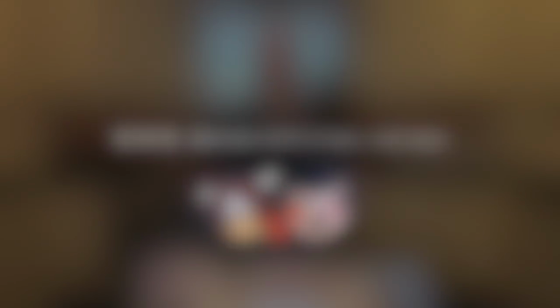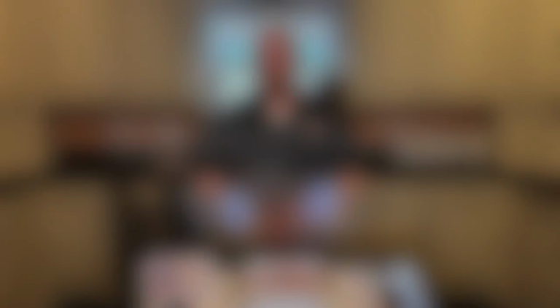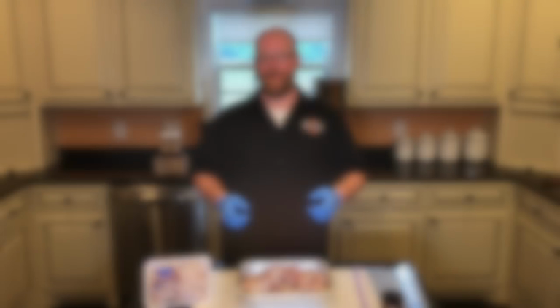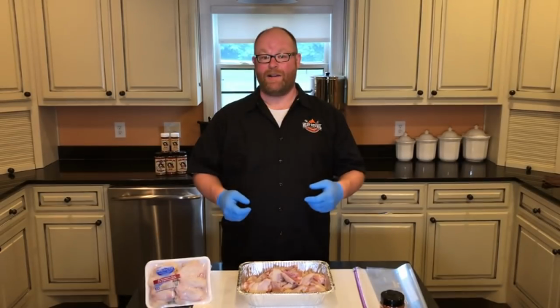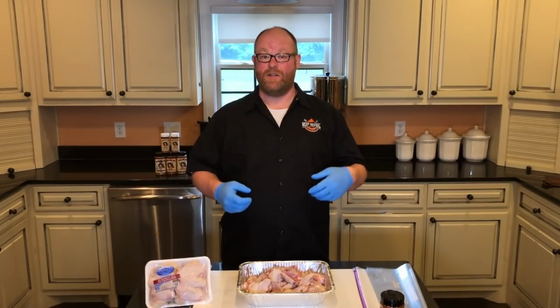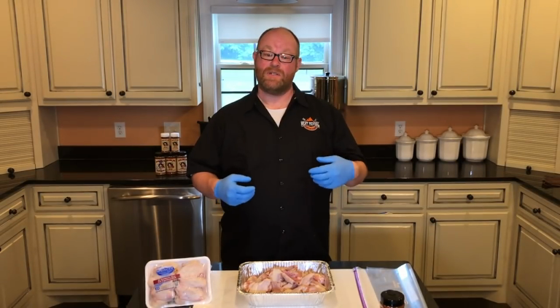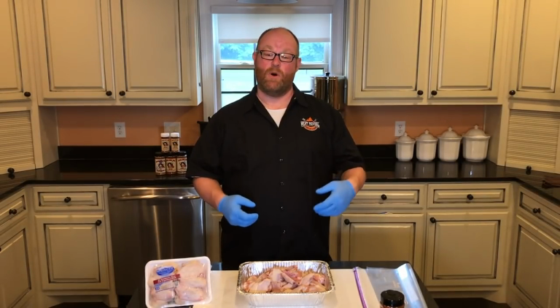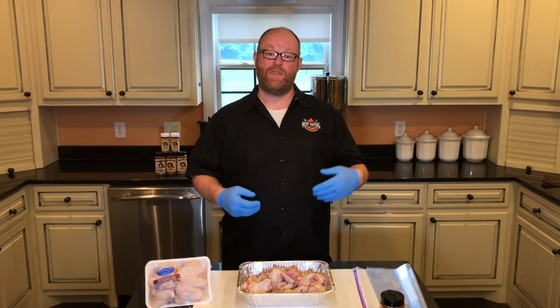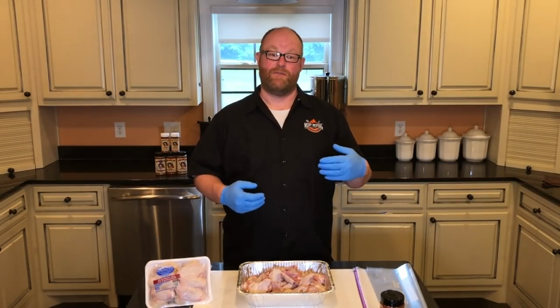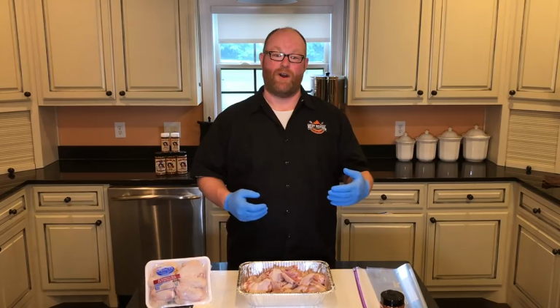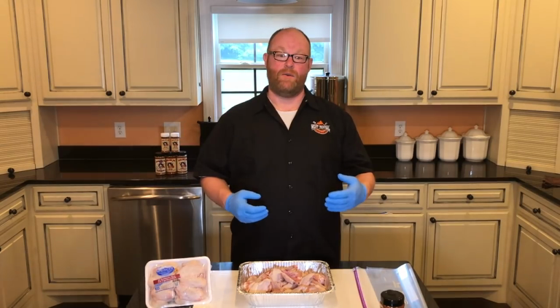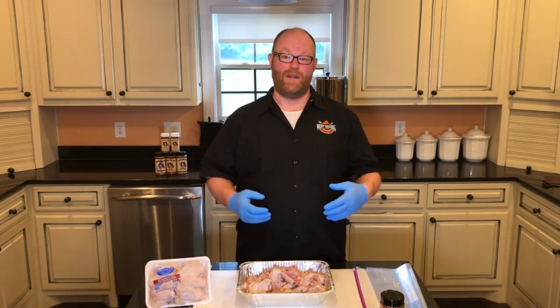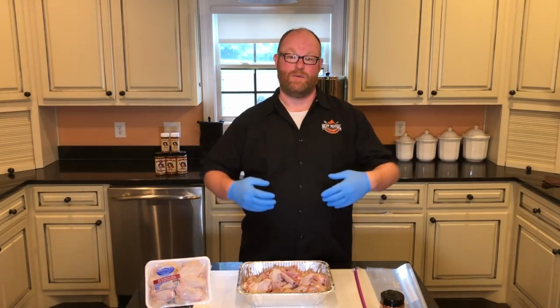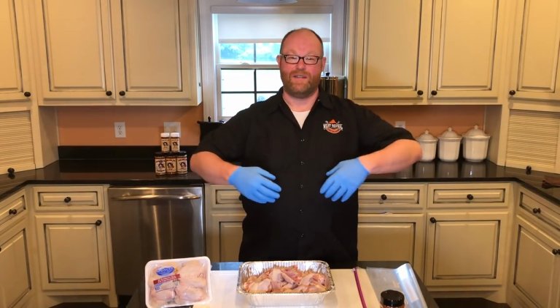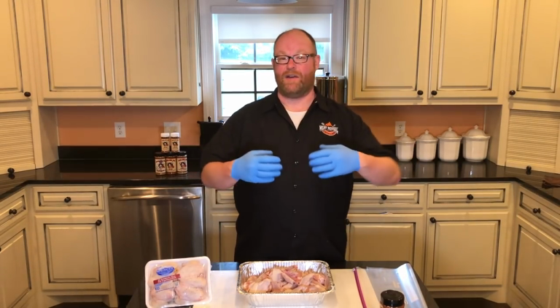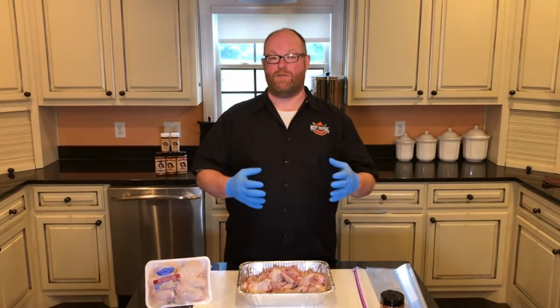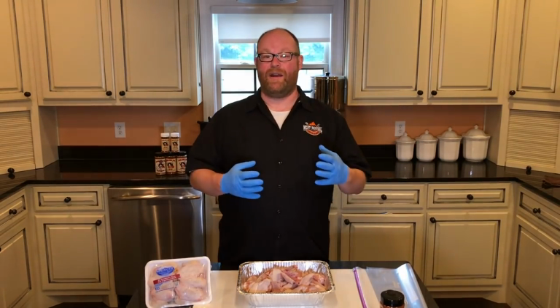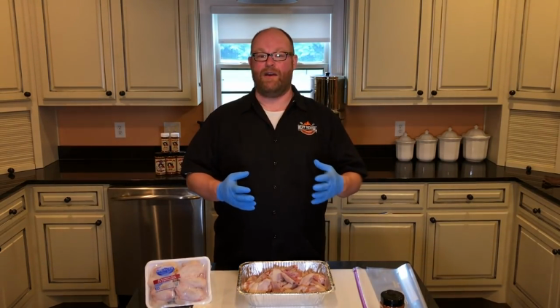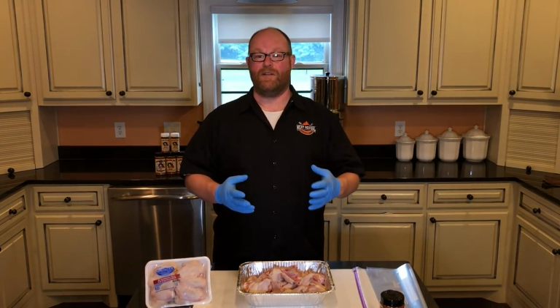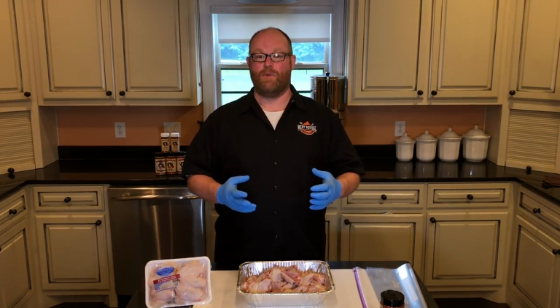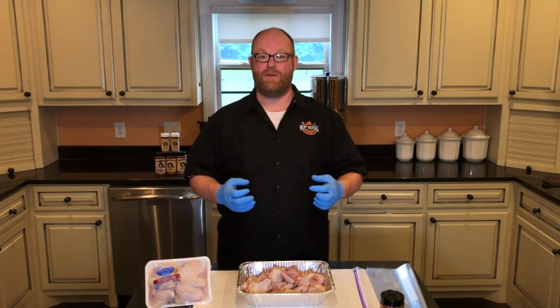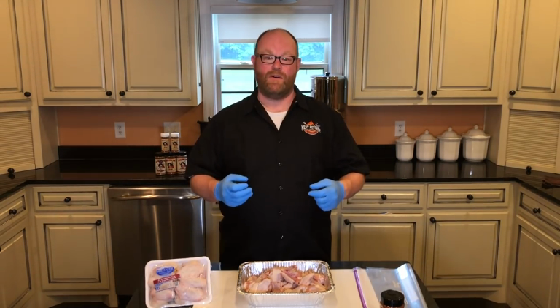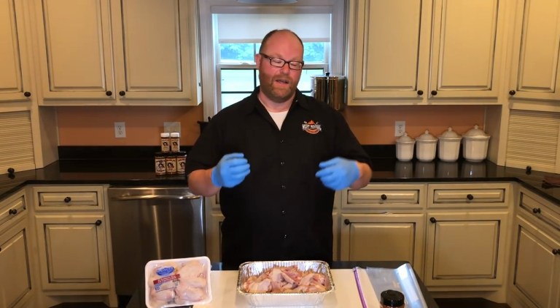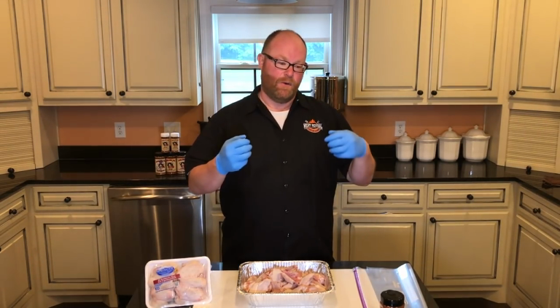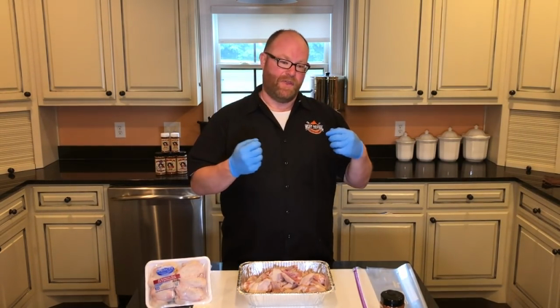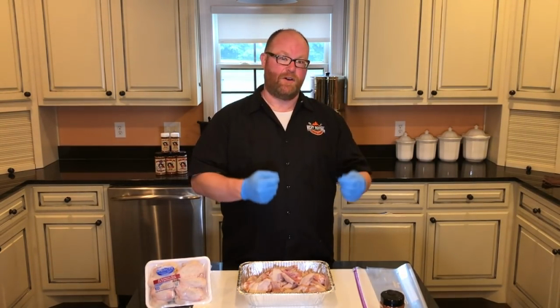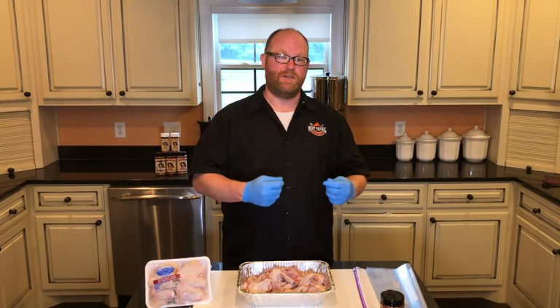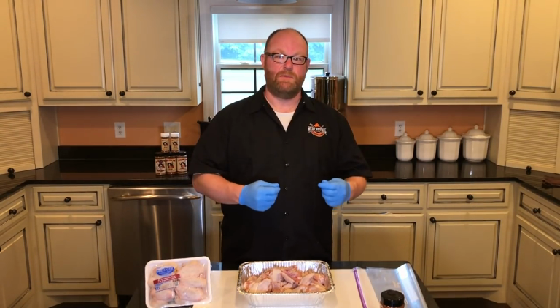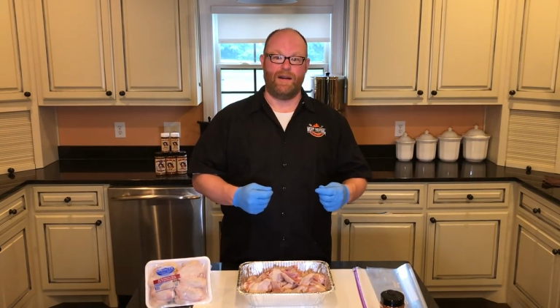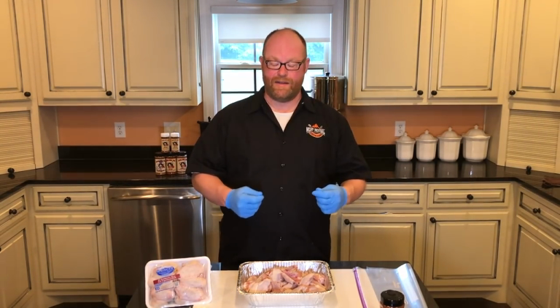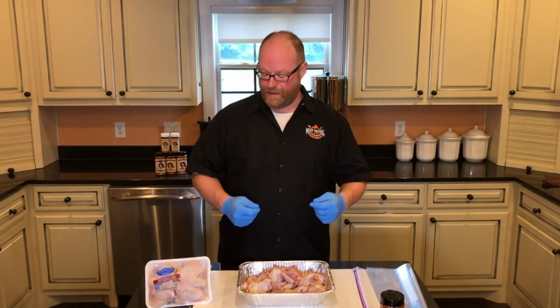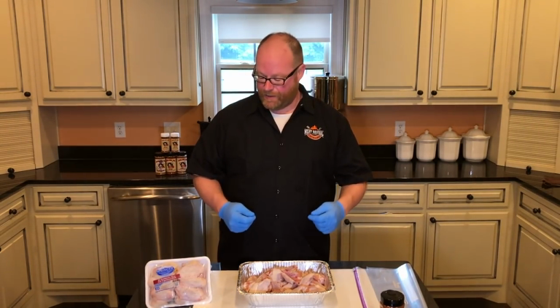Today we're gonna actually do smoked and fried wings, so we get that great hickory smoke to it with that crispy bite at the end.